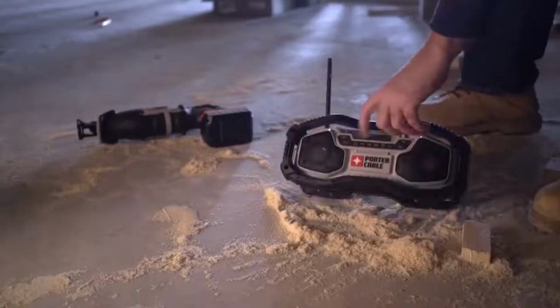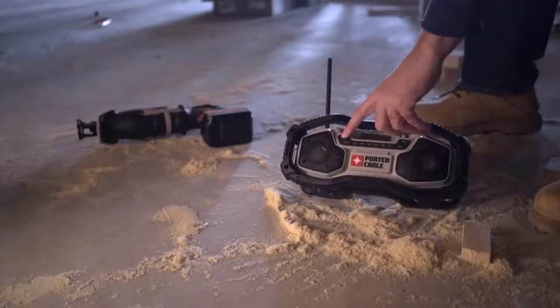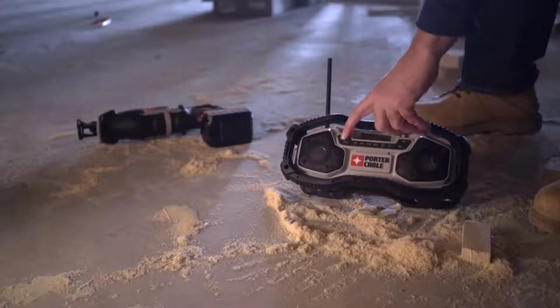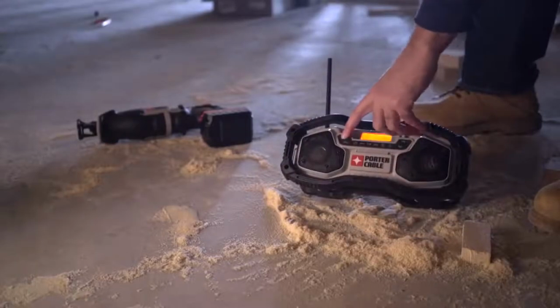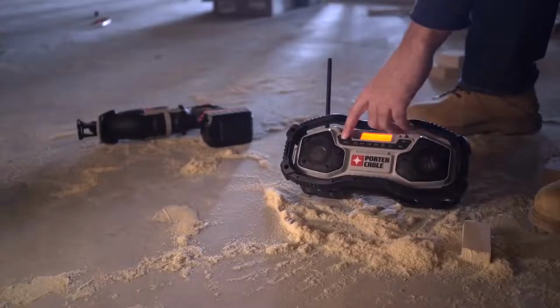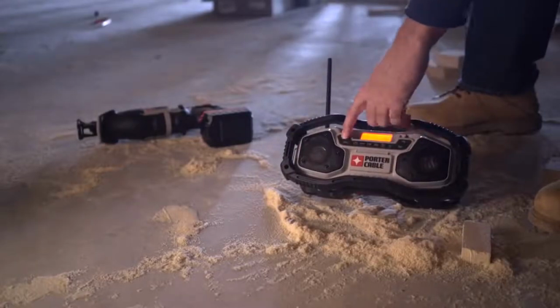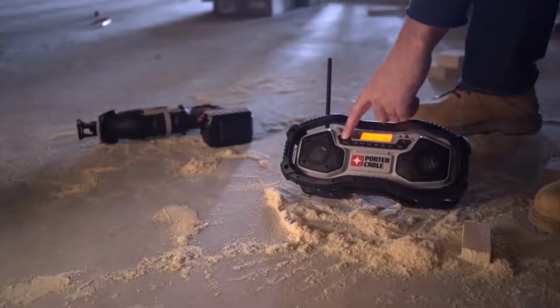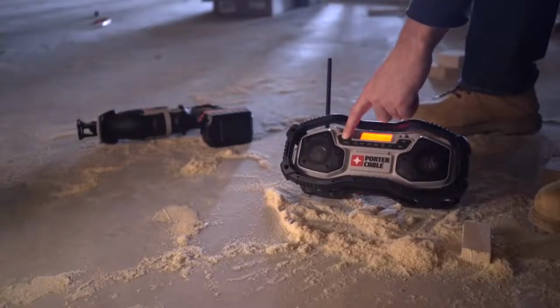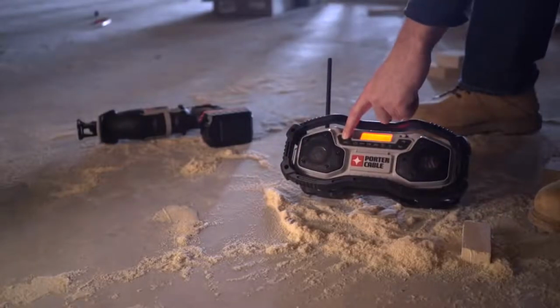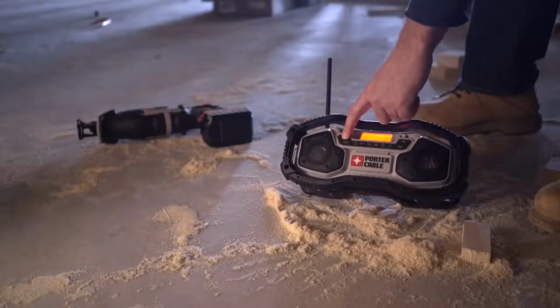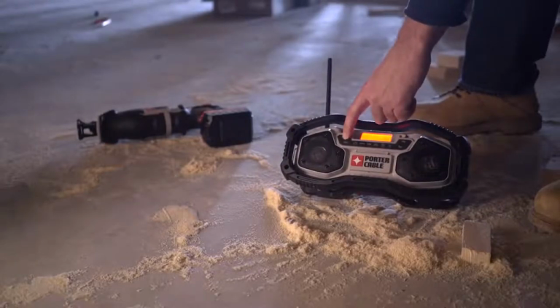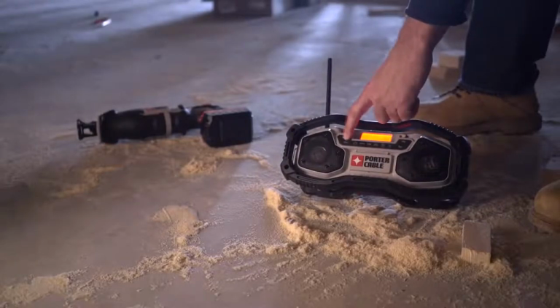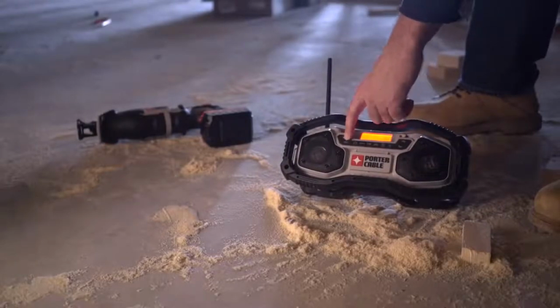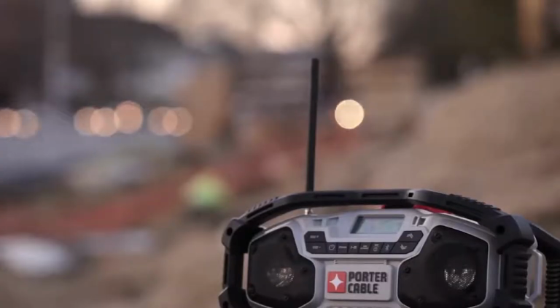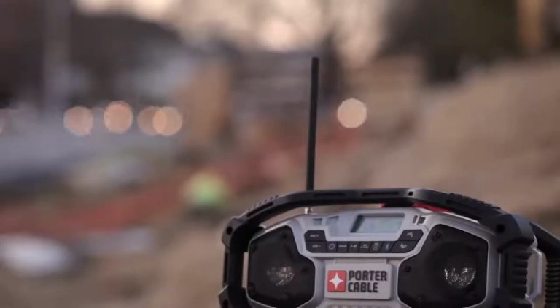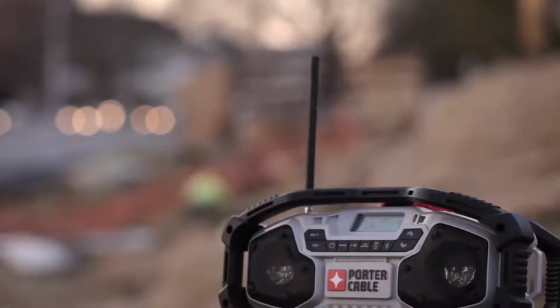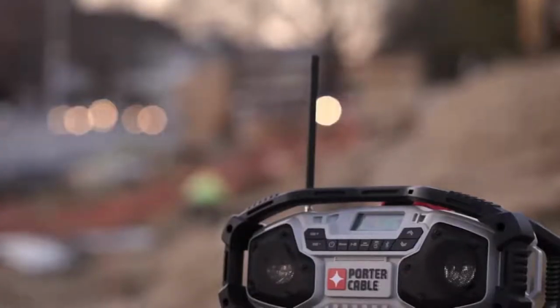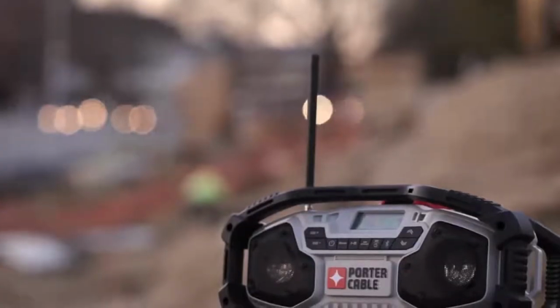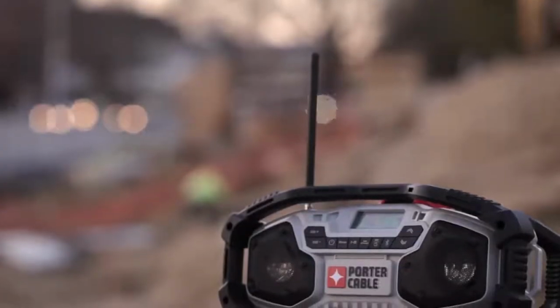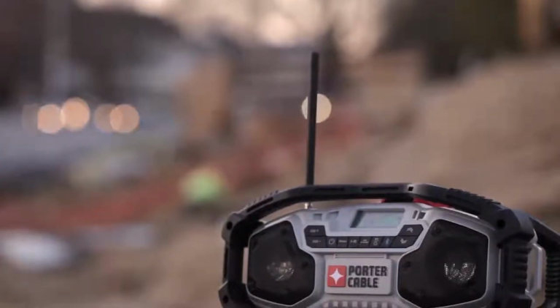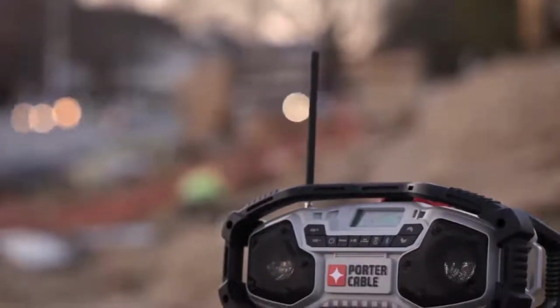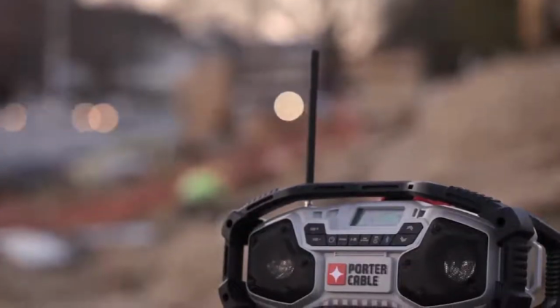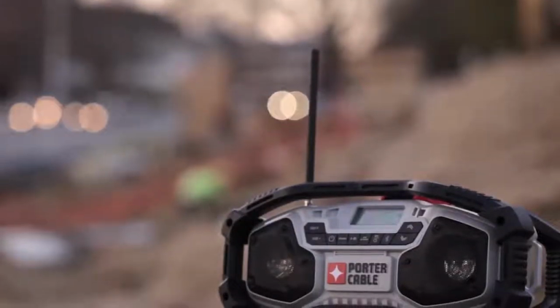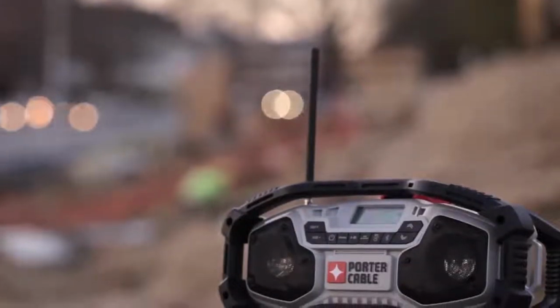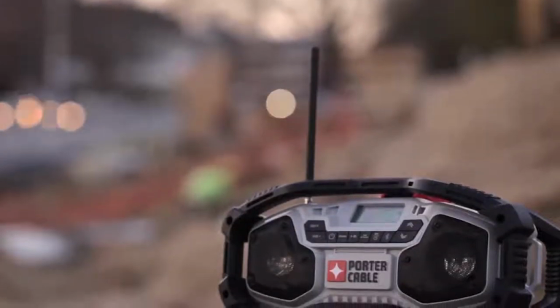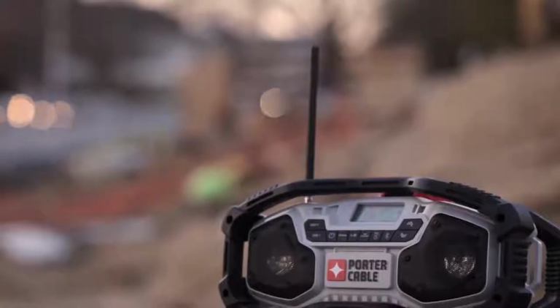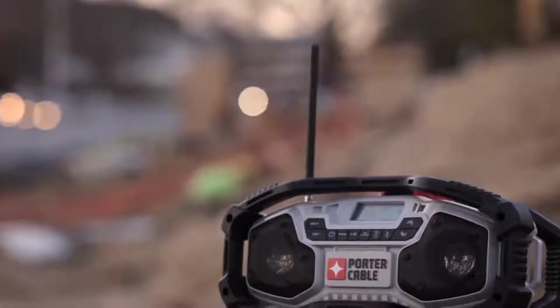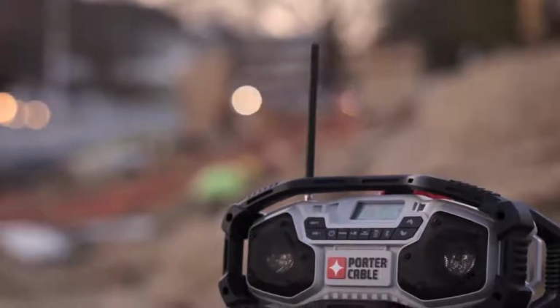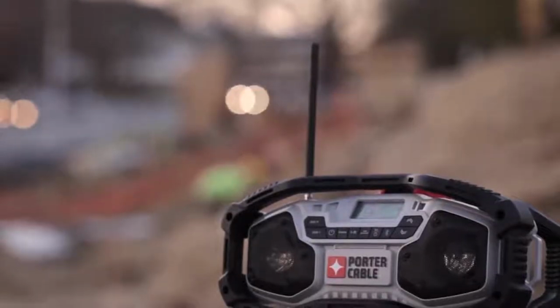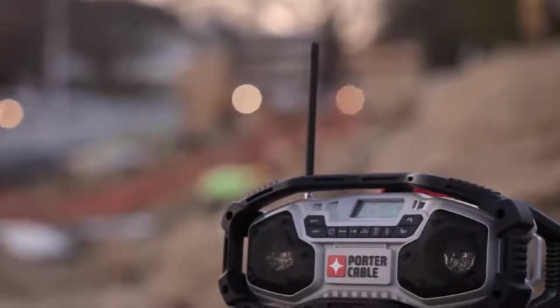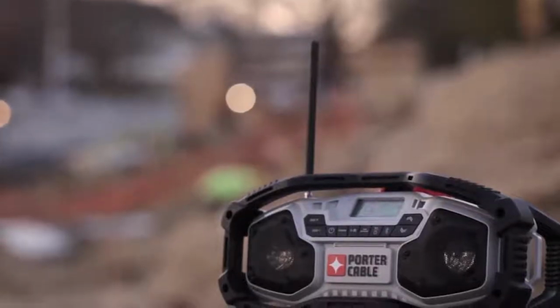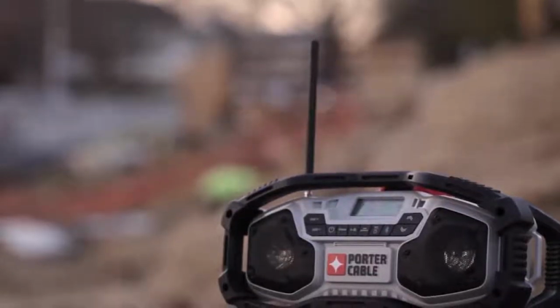The 20-volt max lithium-ion radio delivers the power you need at the price you want.